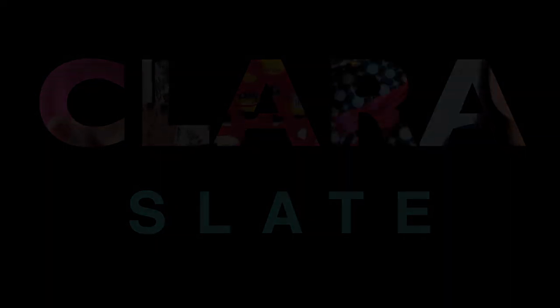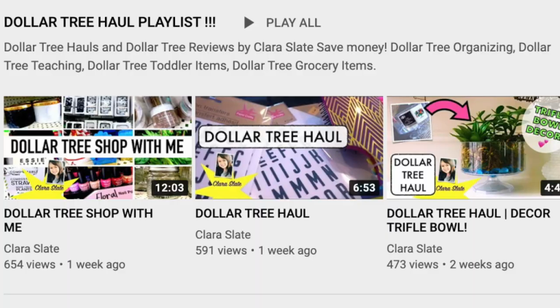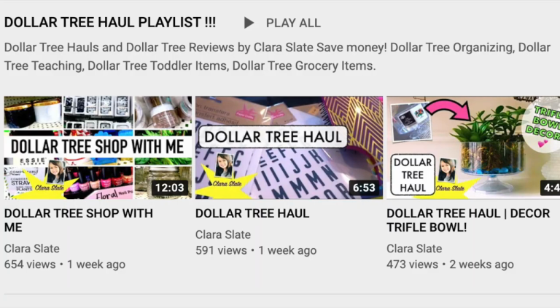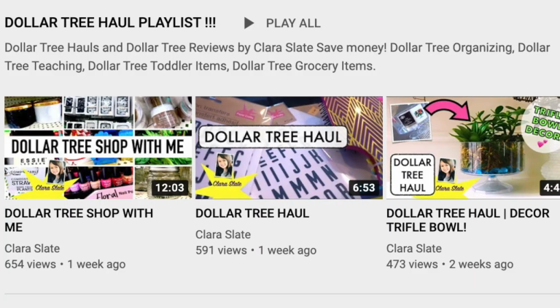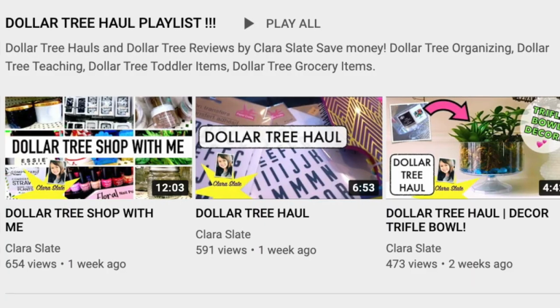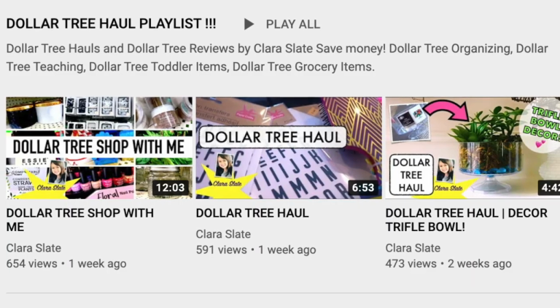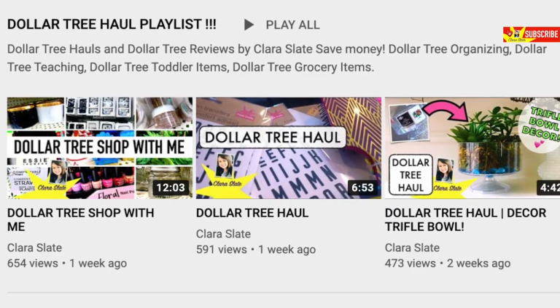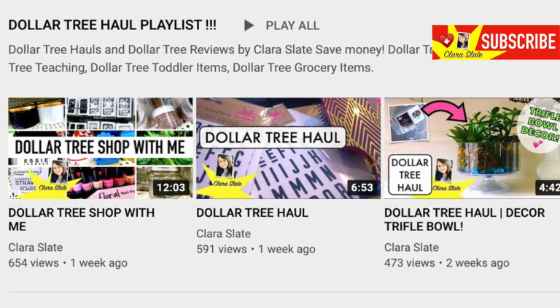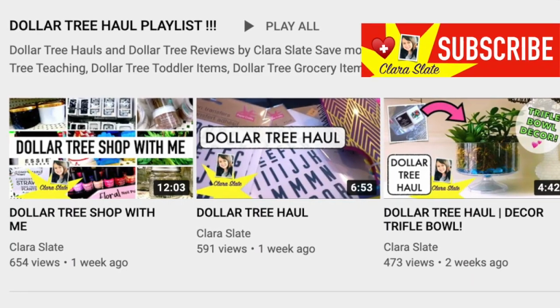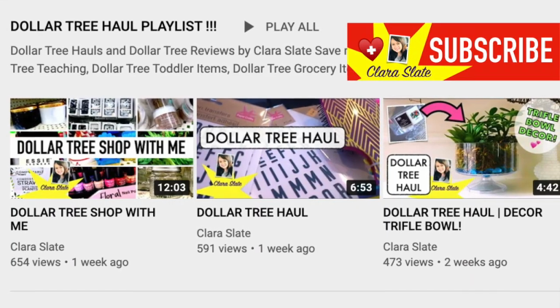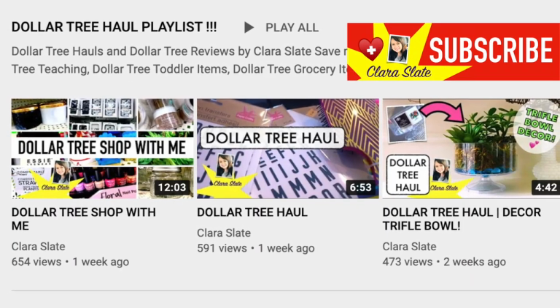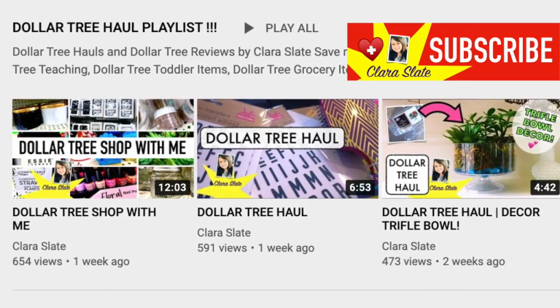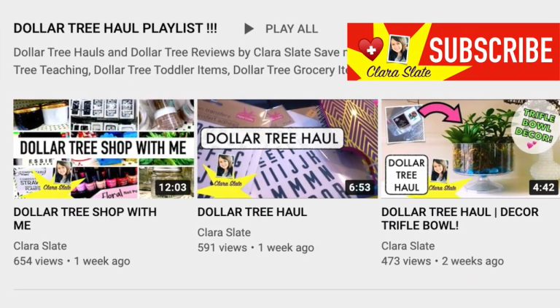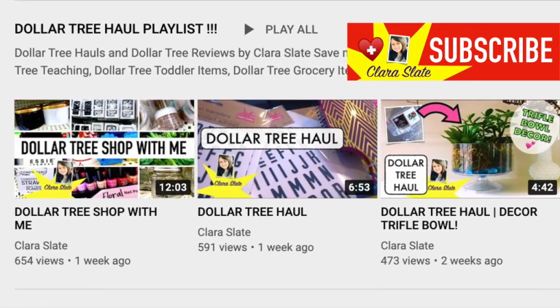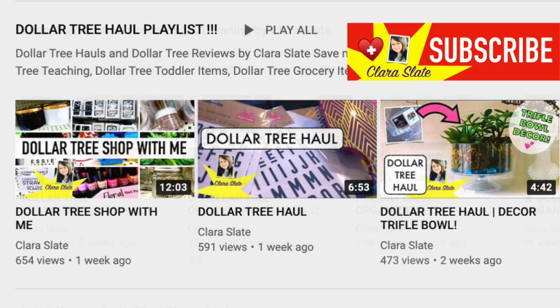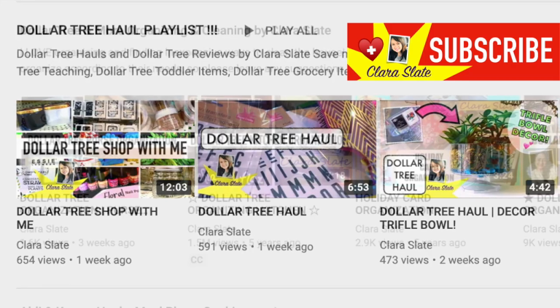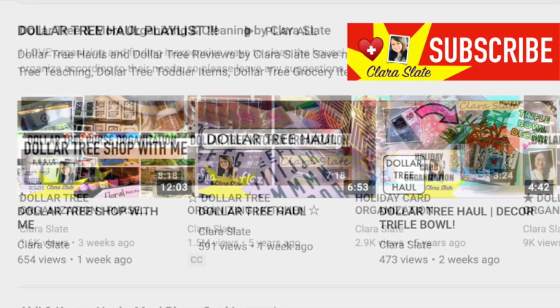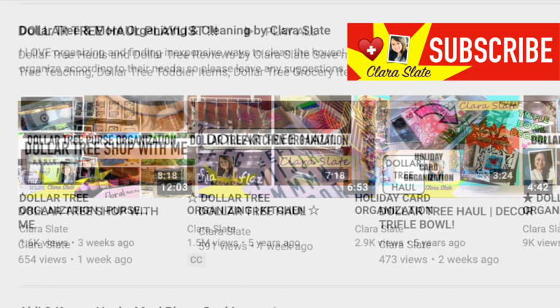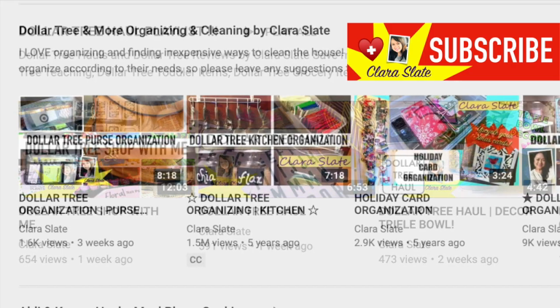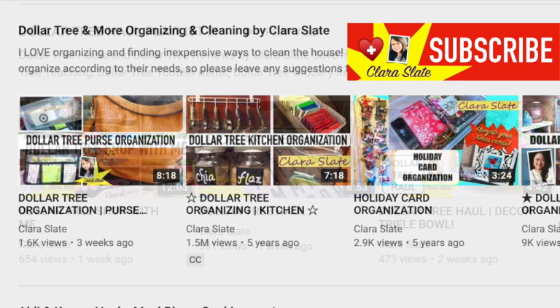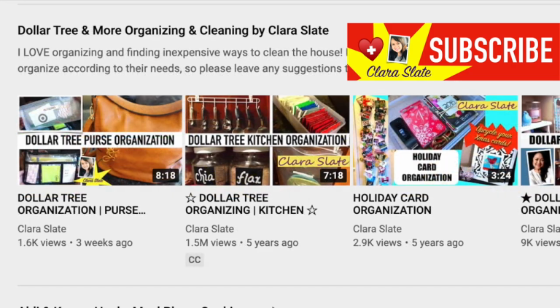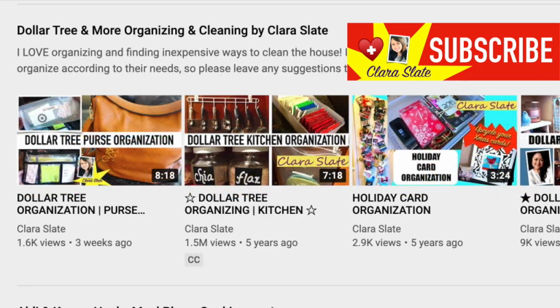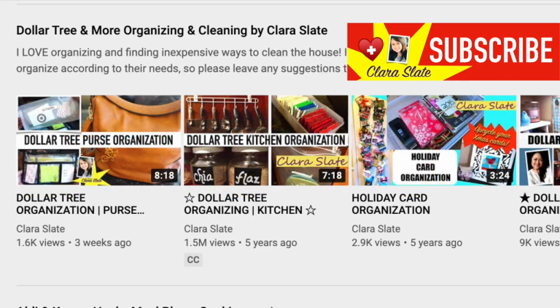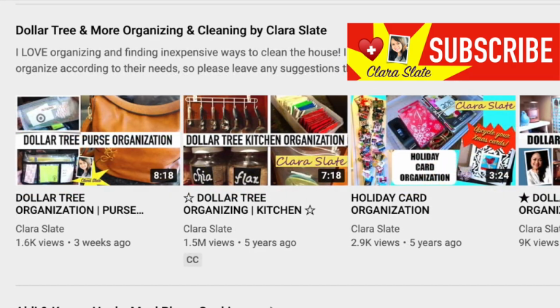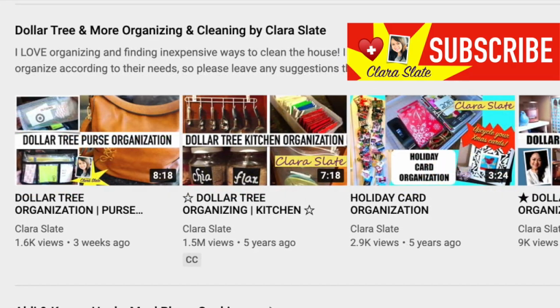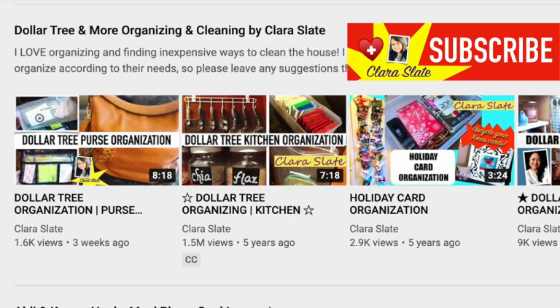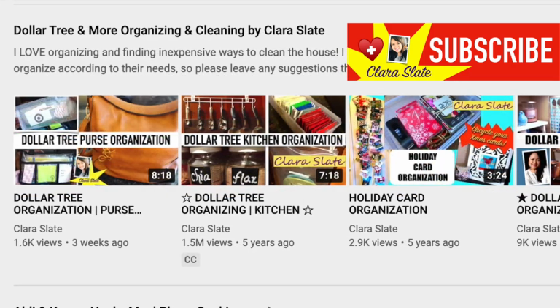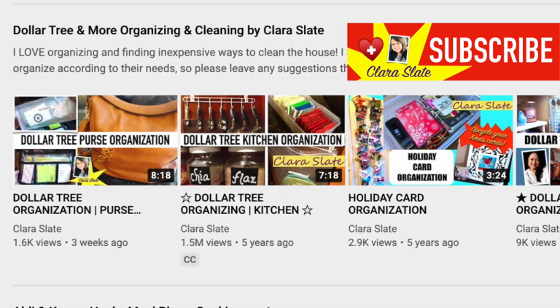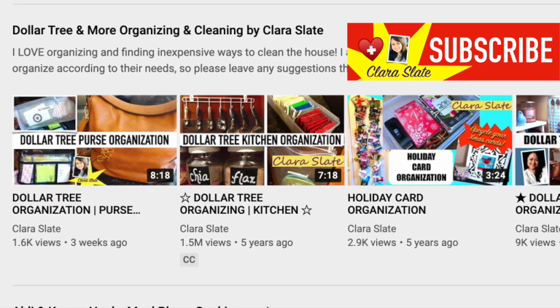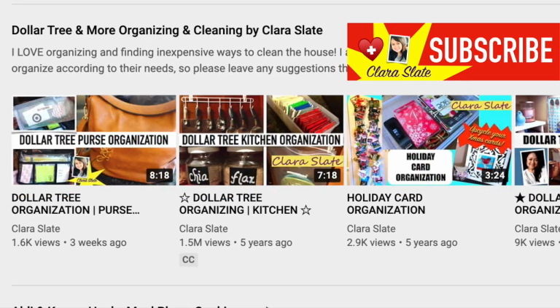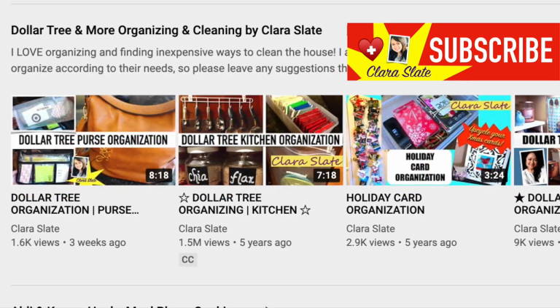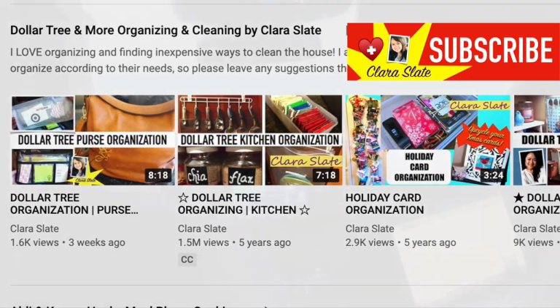If you like all things organizing and Dollar Tree, please check out my channel and subscribe below.